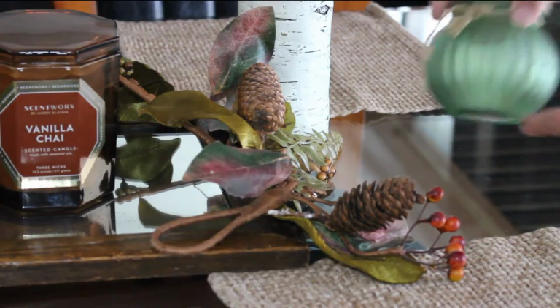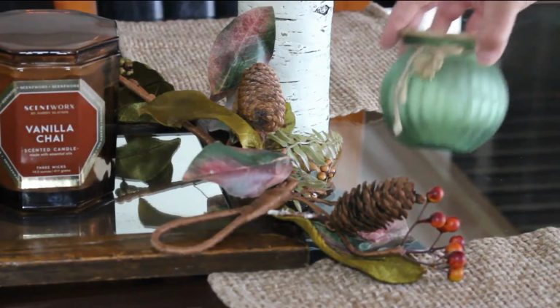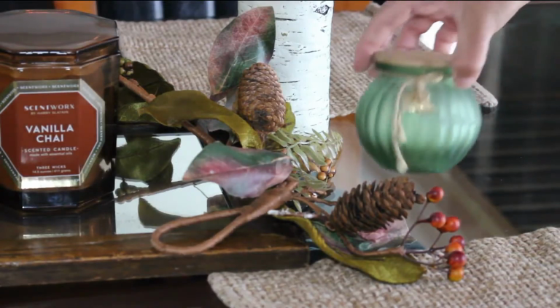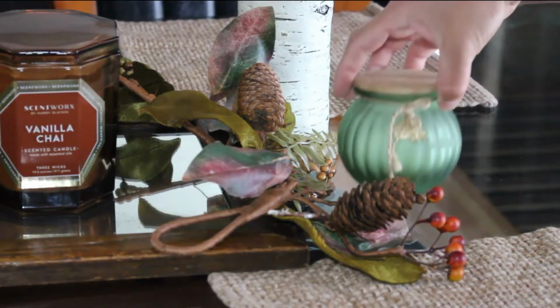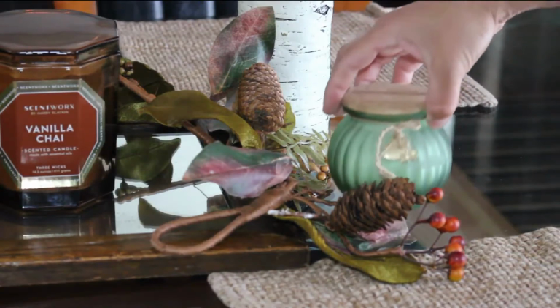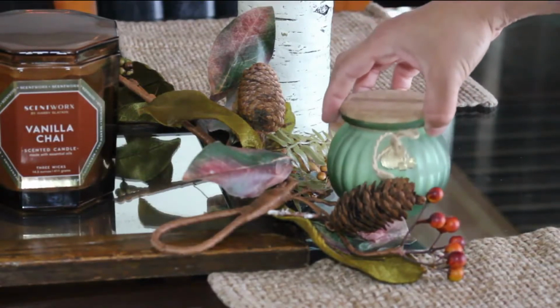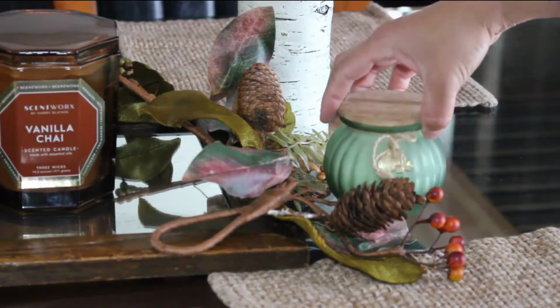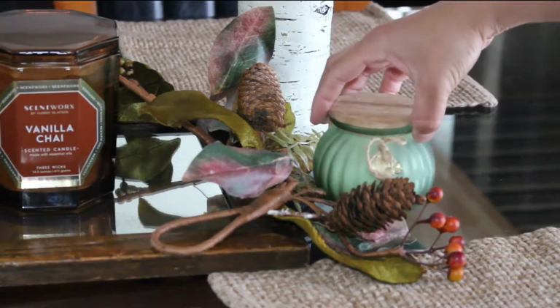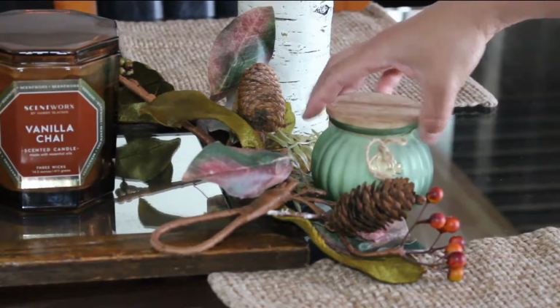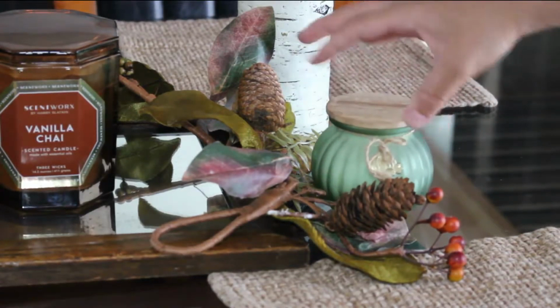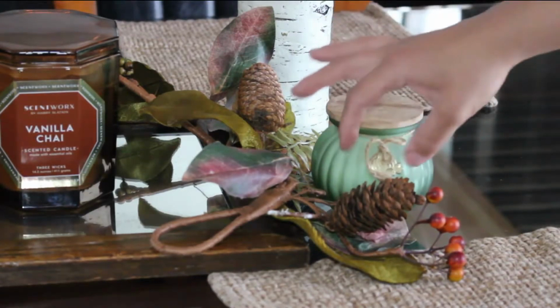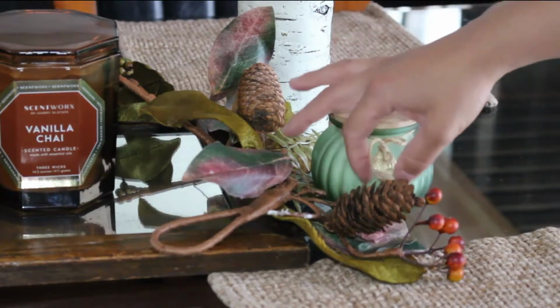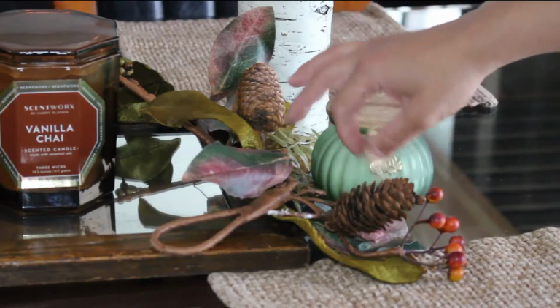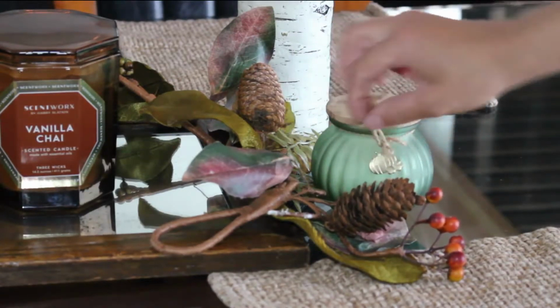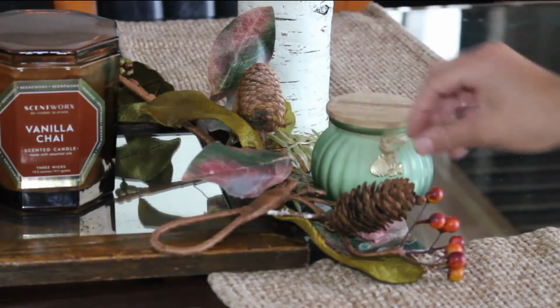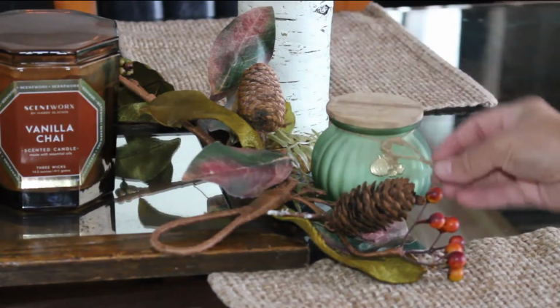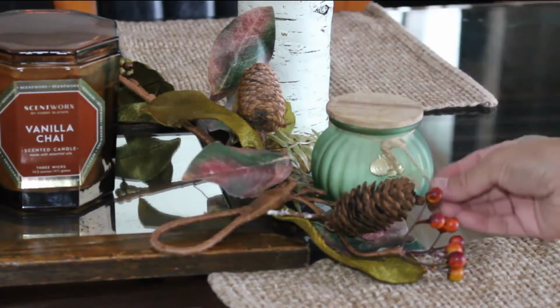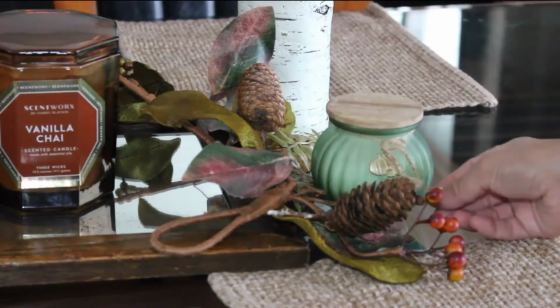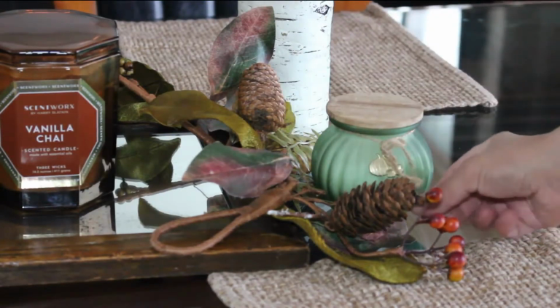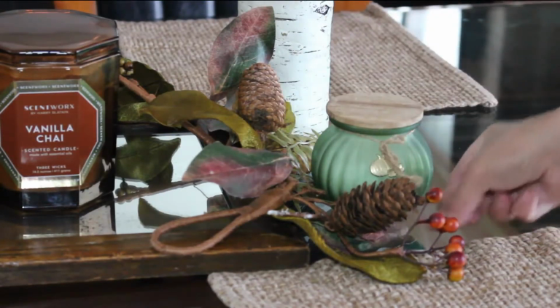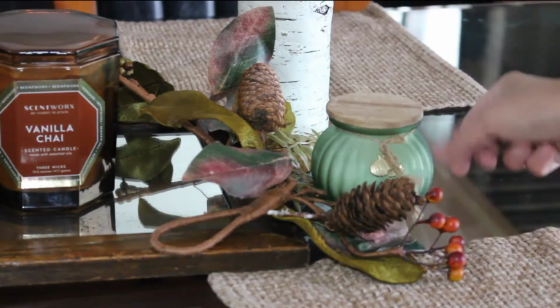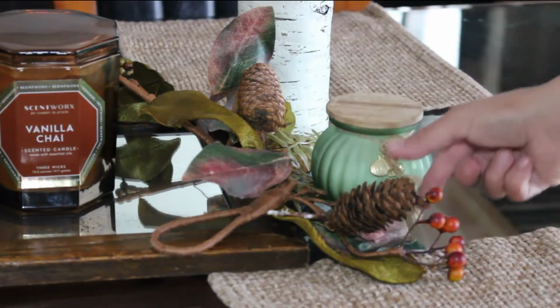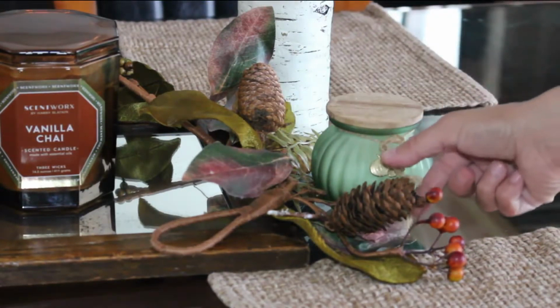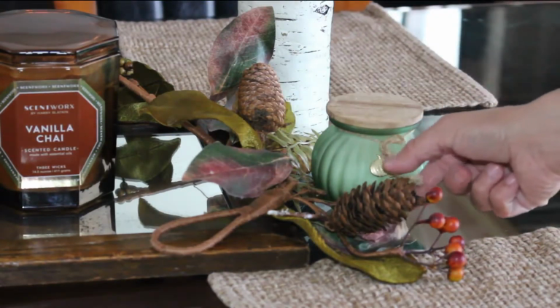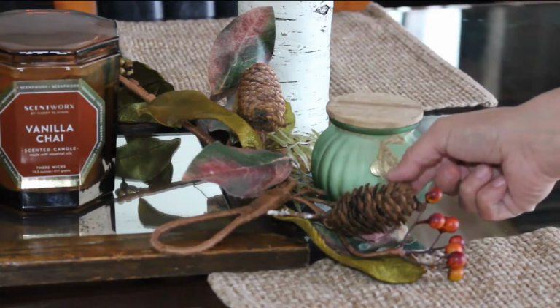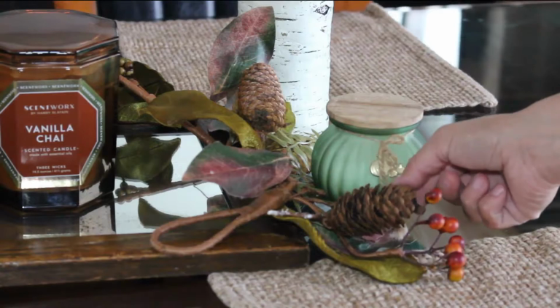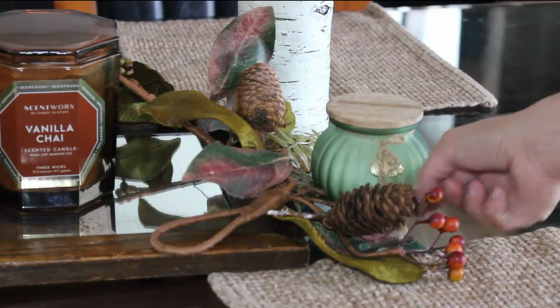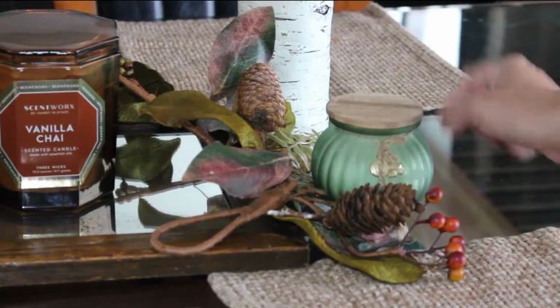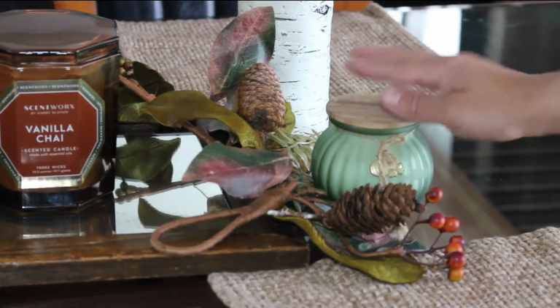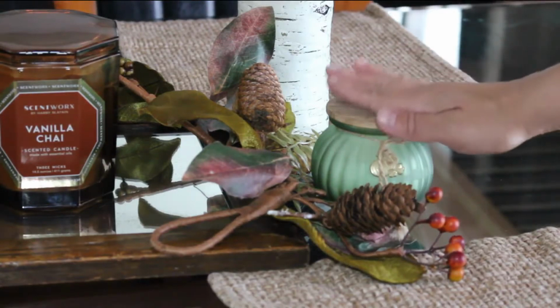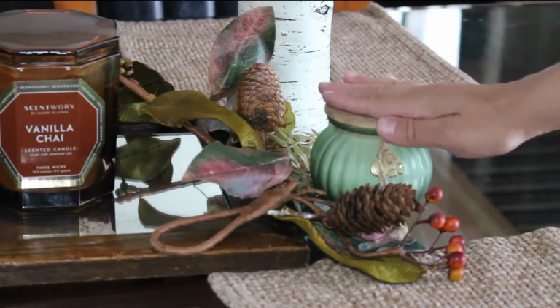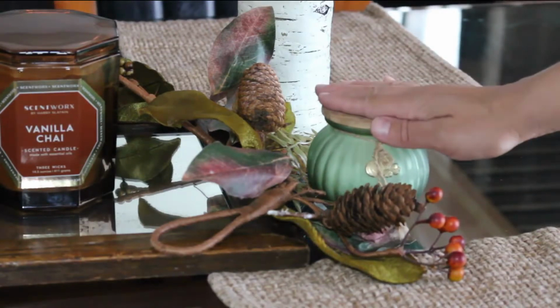I really want a warm atmosphere so I'm going to add another candle. This one is called Autumn Leaves.